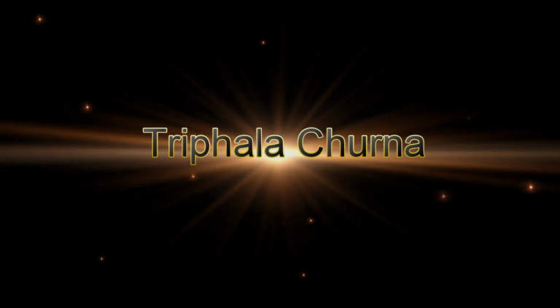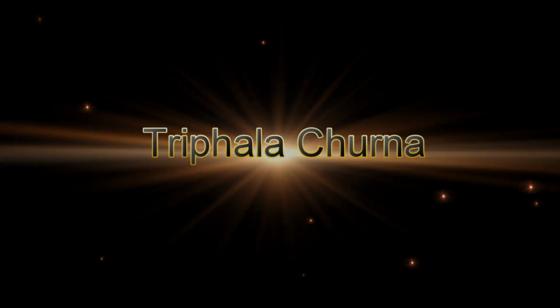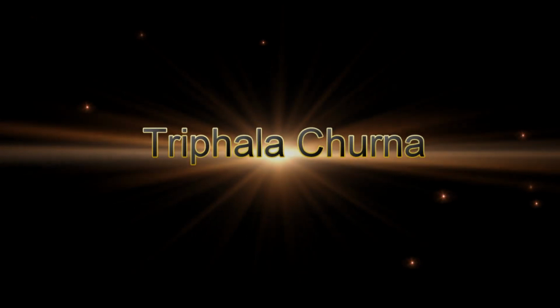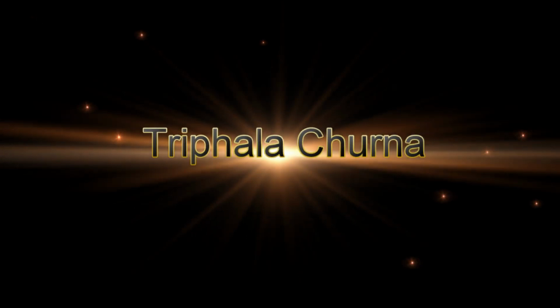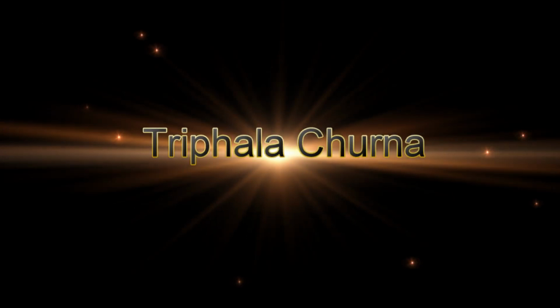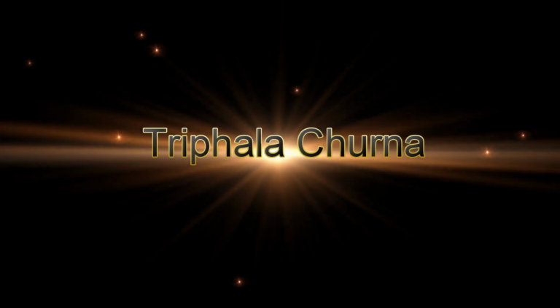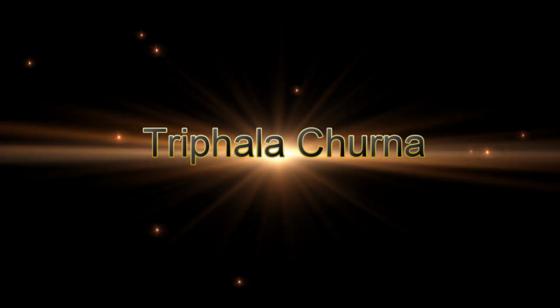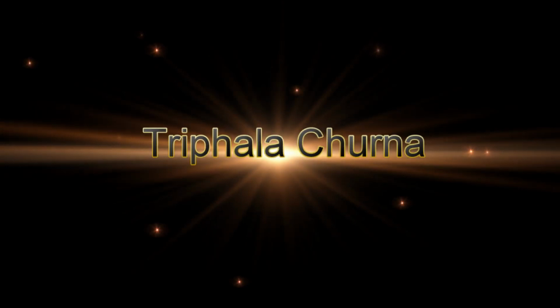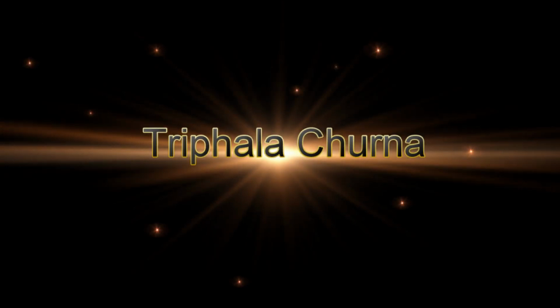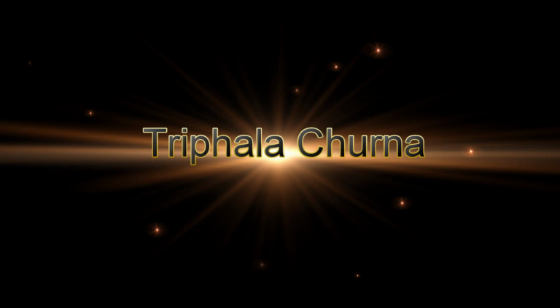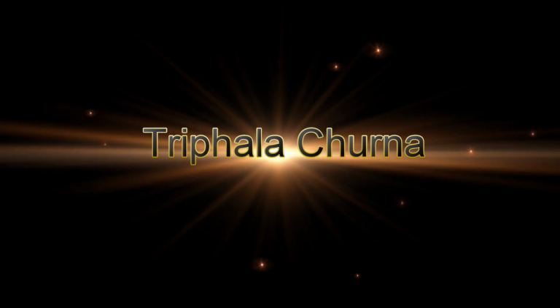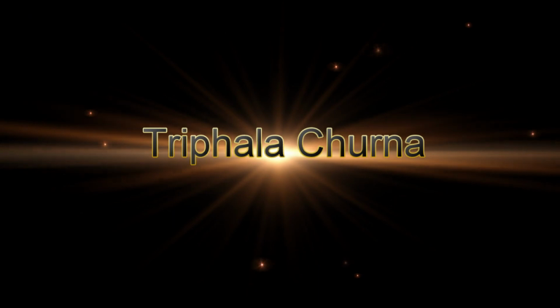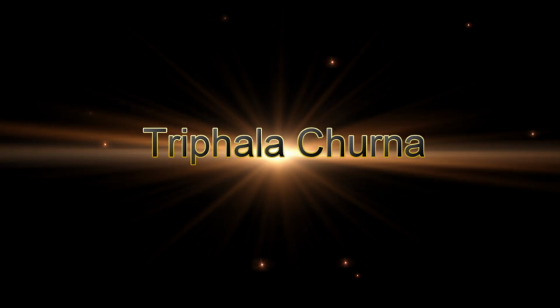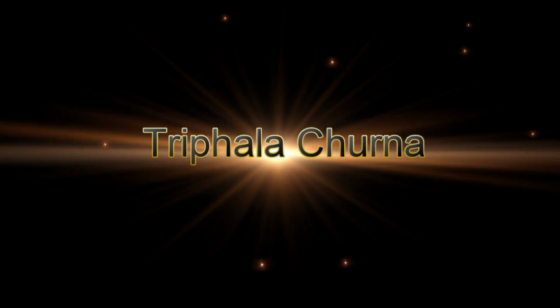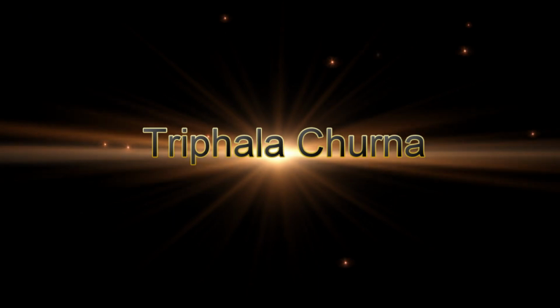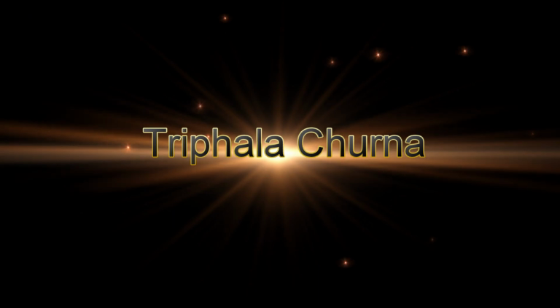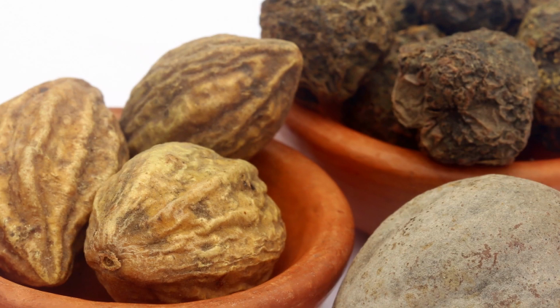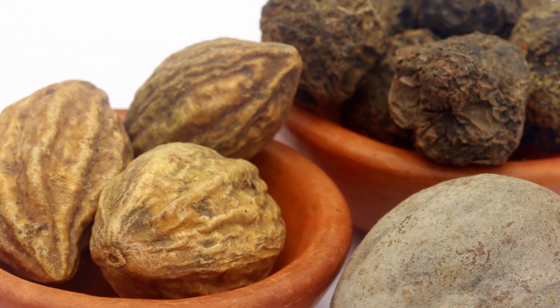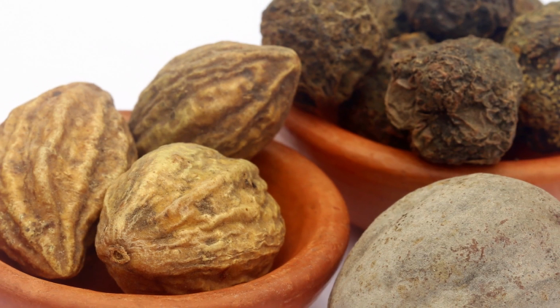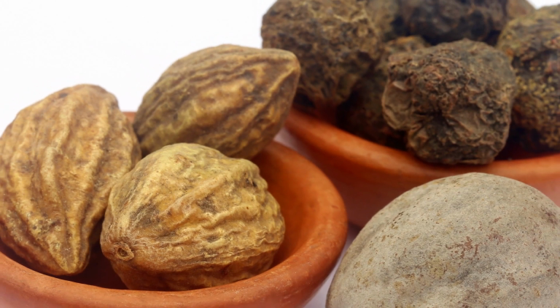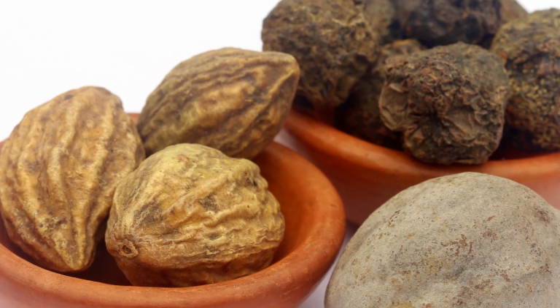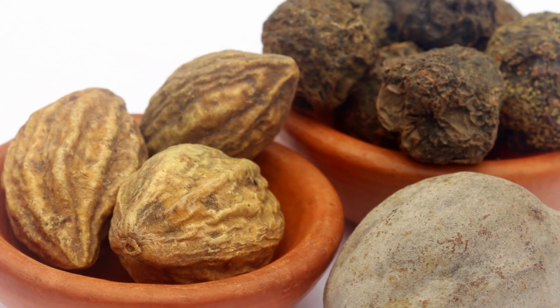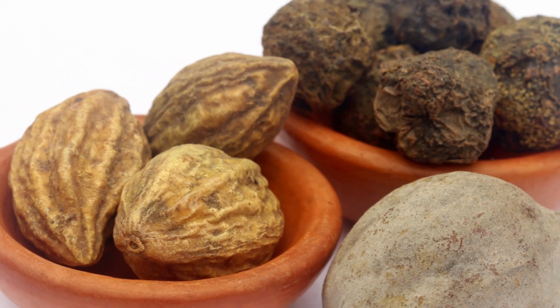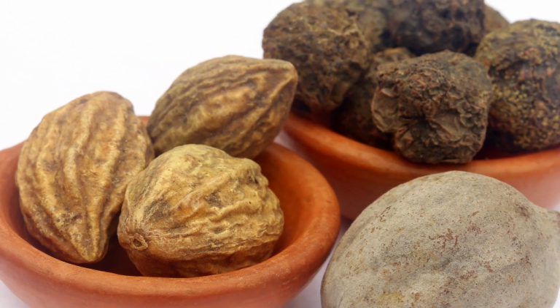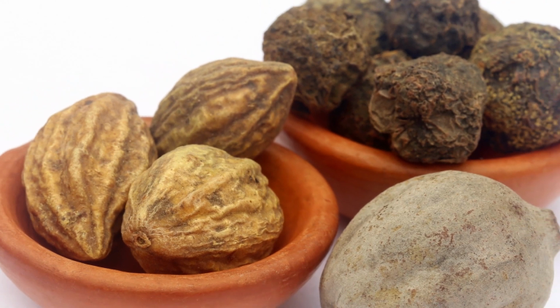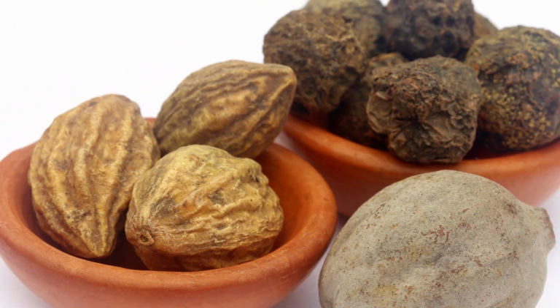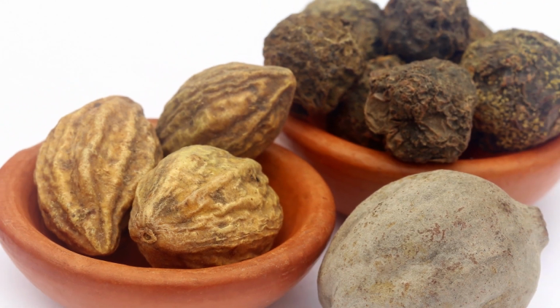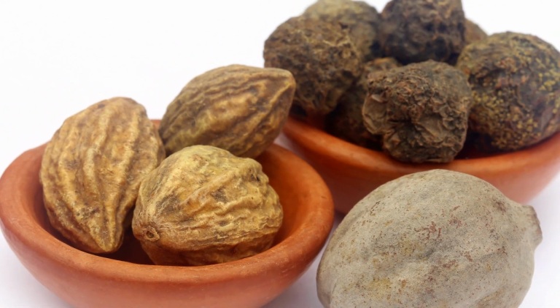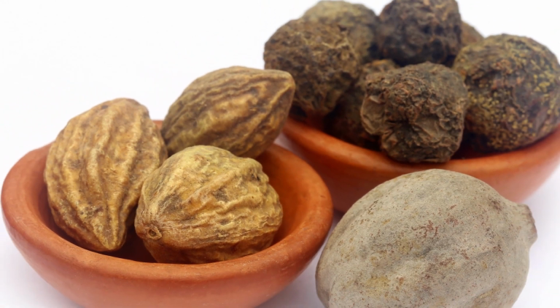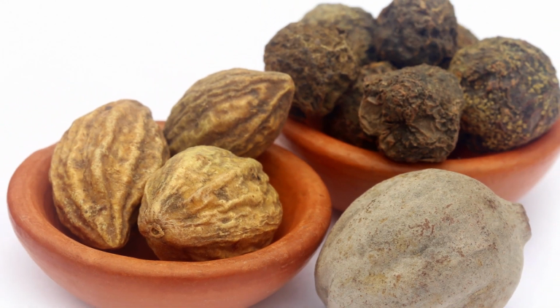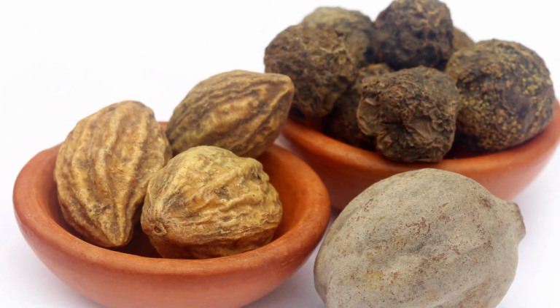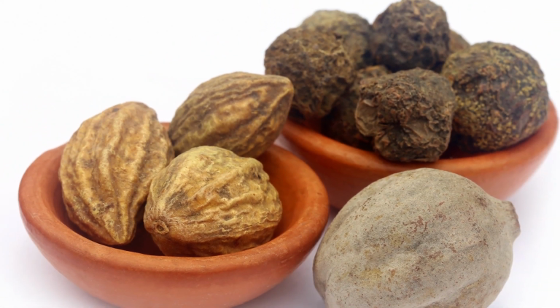The name Trifala indicates that it is made up of three fruits: Haritaki, Vibhitaki, and Amalaki.